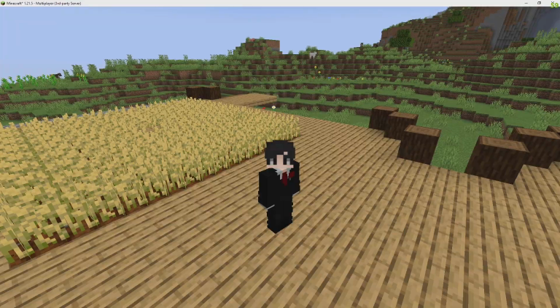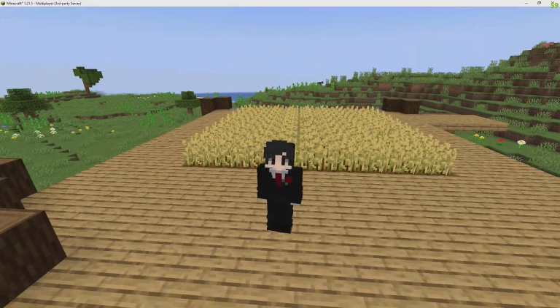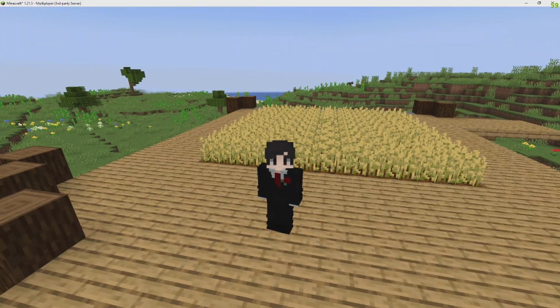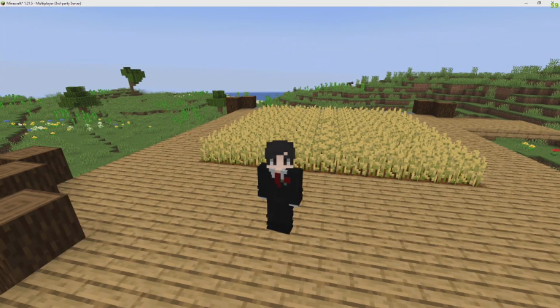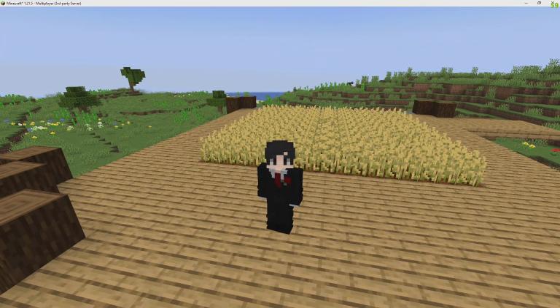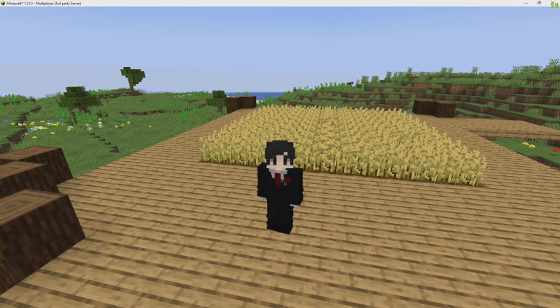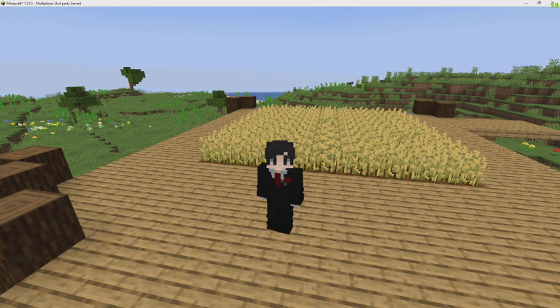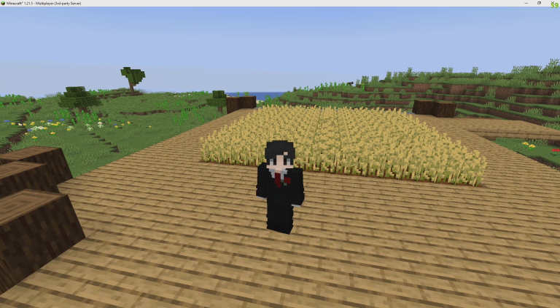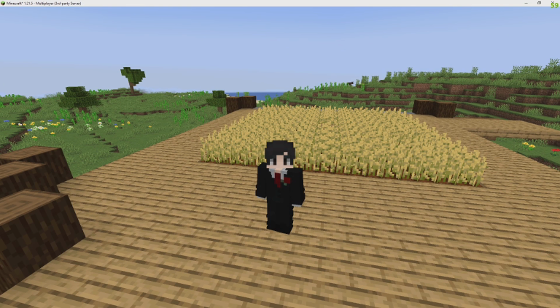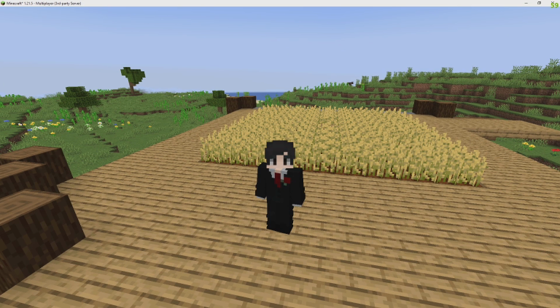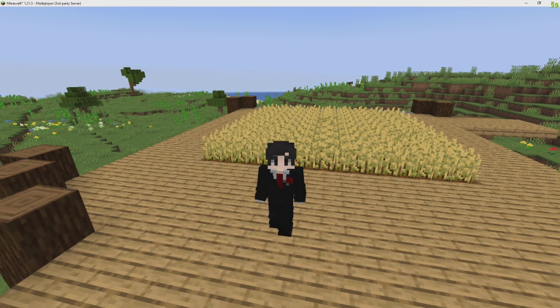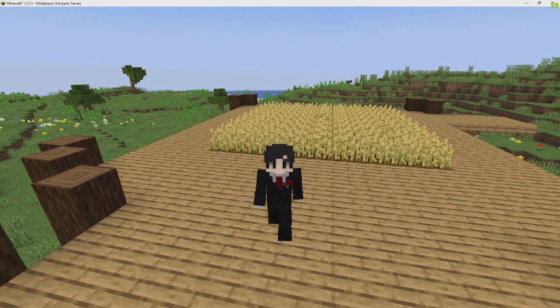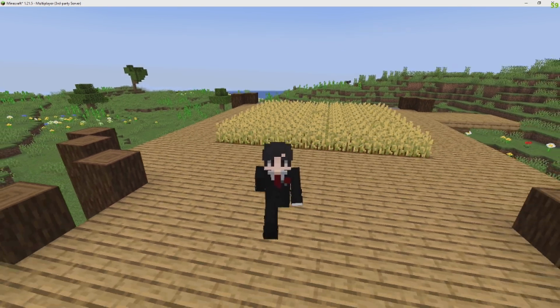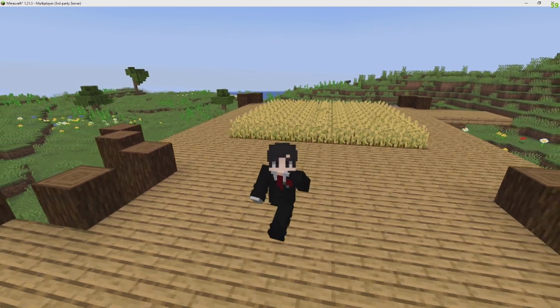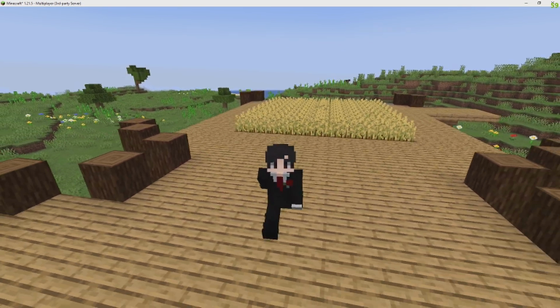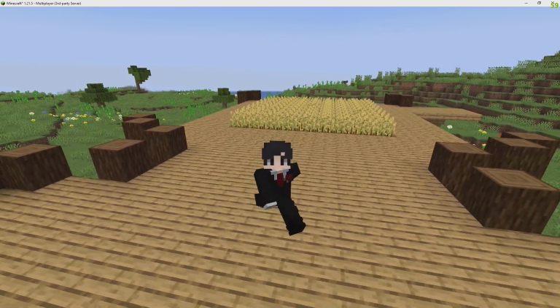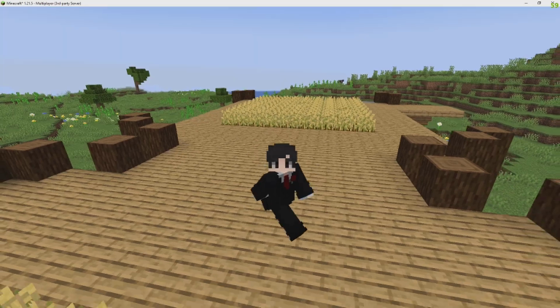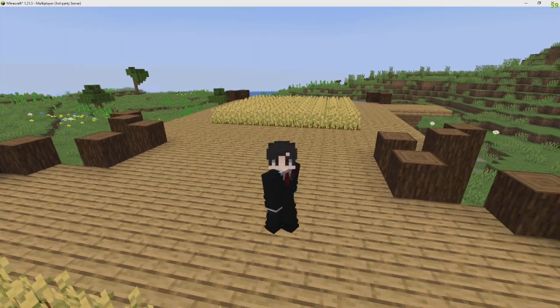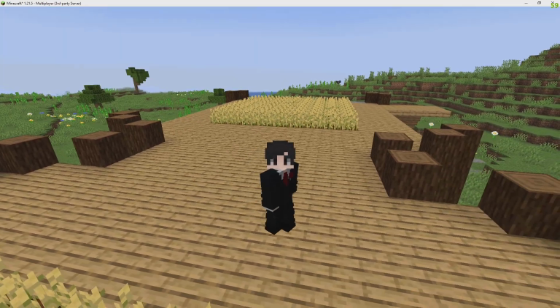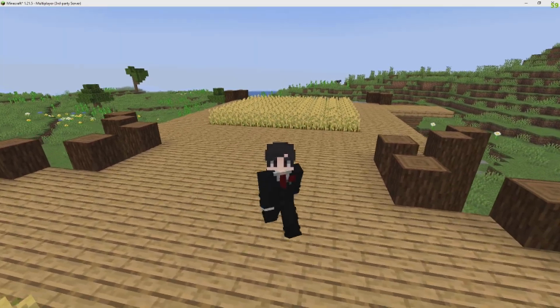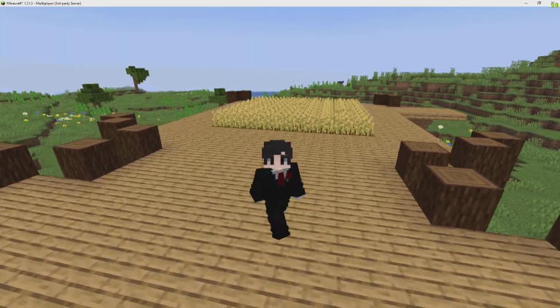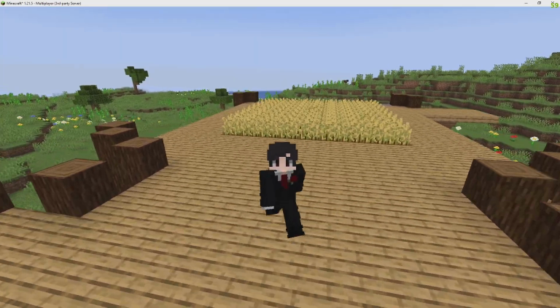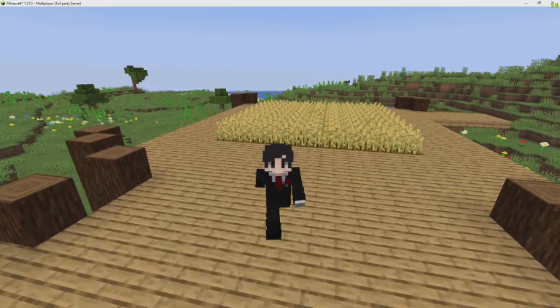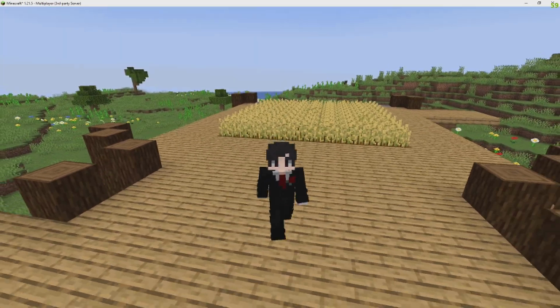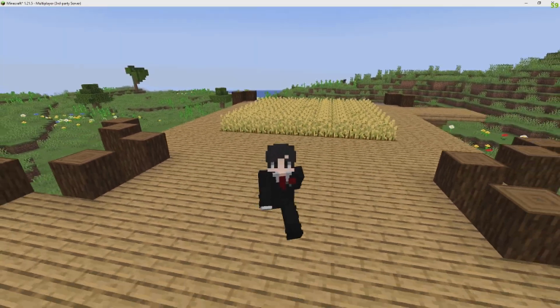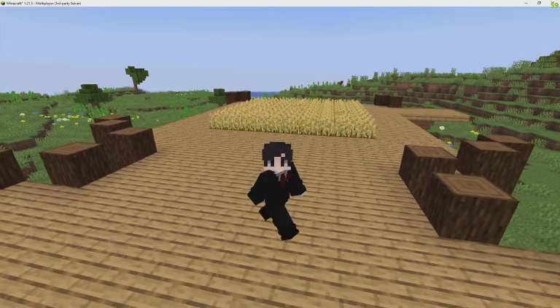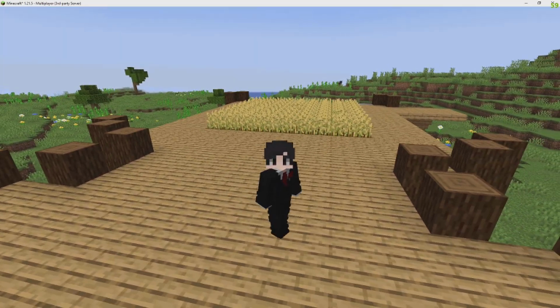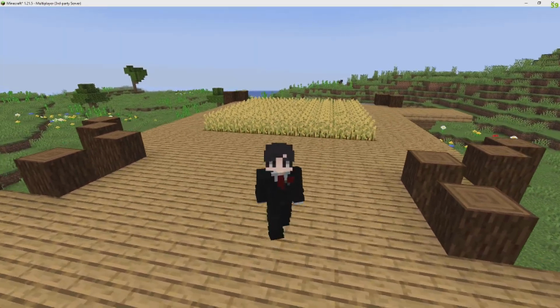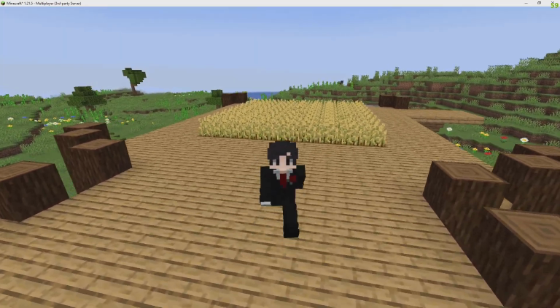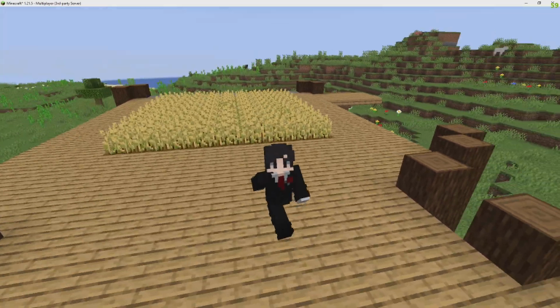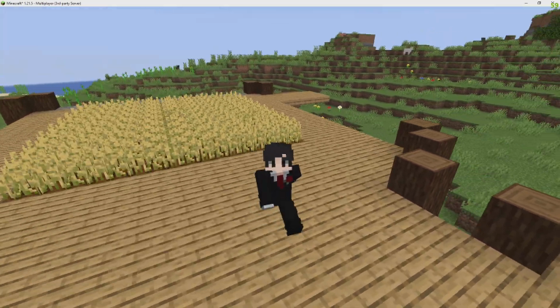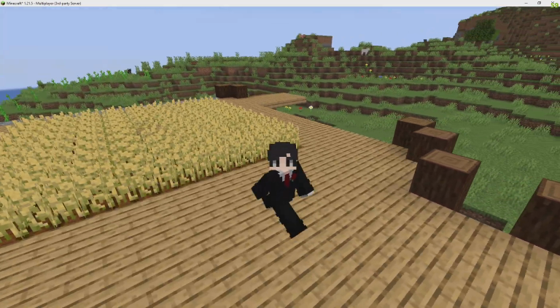If new players place down a chest, it will automatically claim some of the land around them. You can also disable this in the configuration.